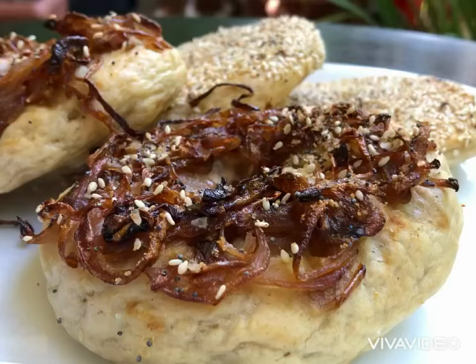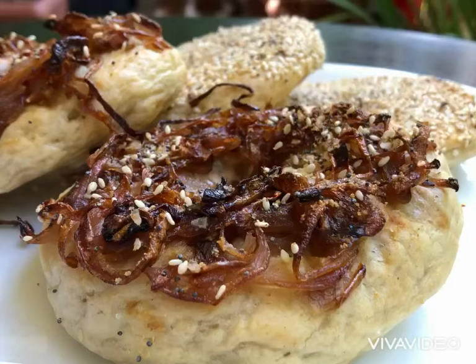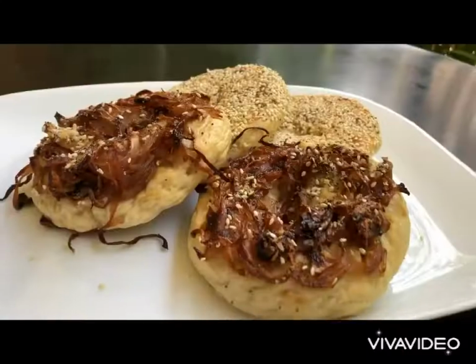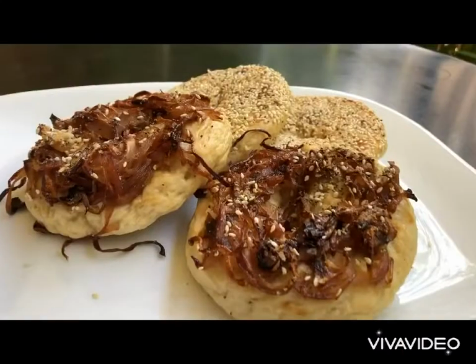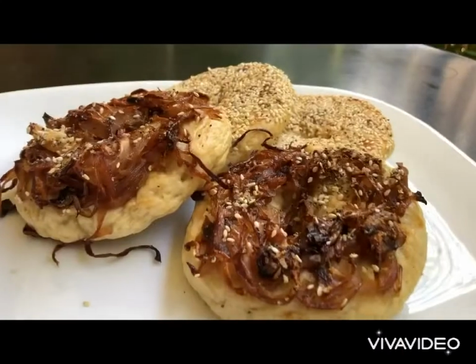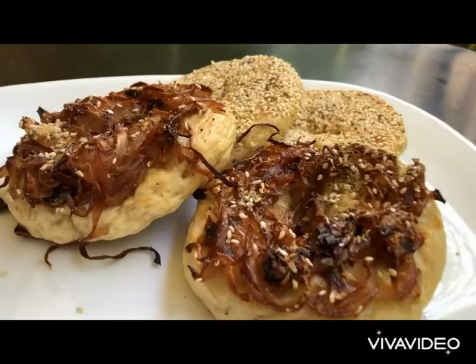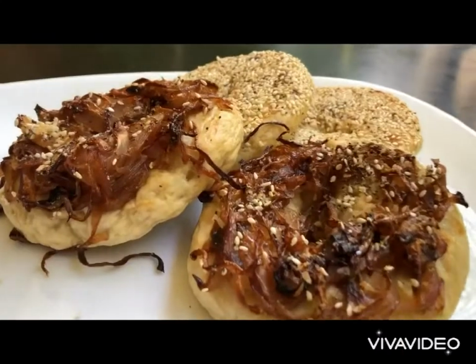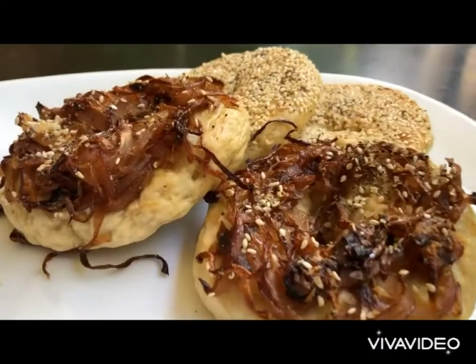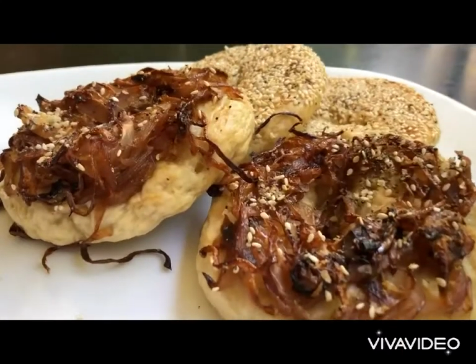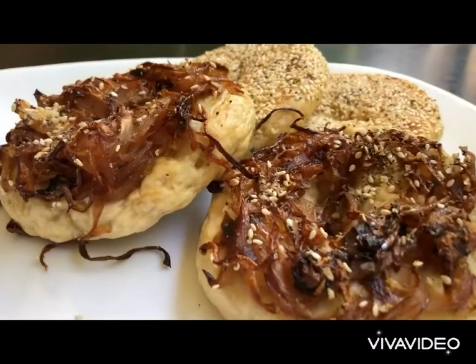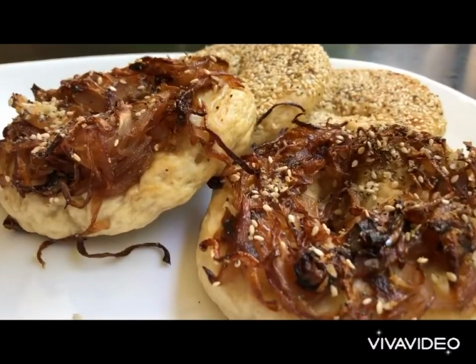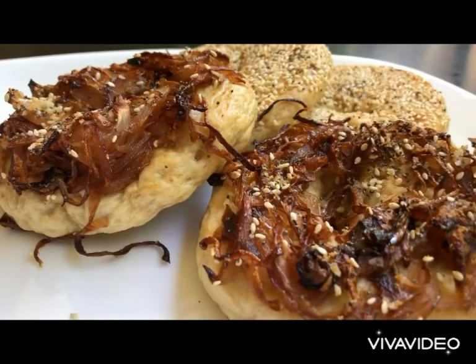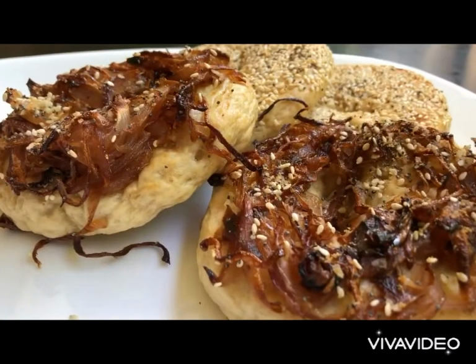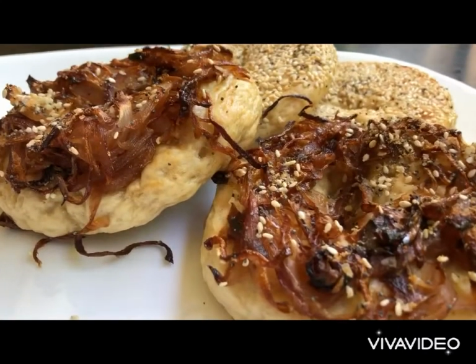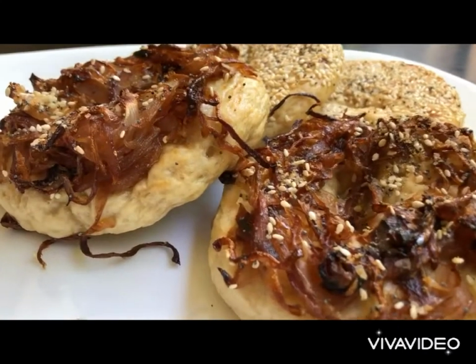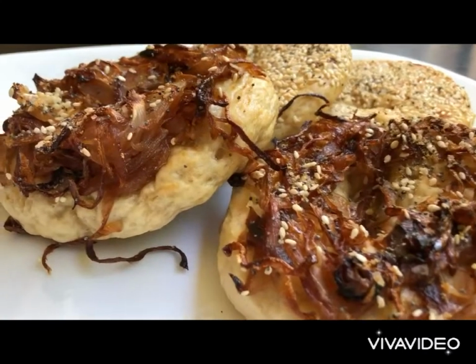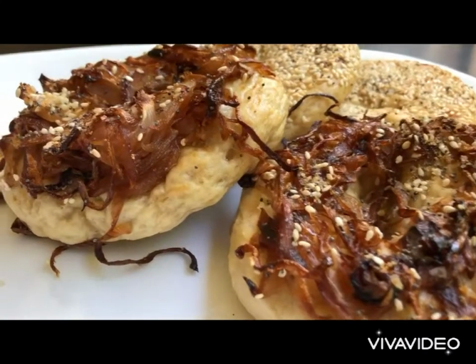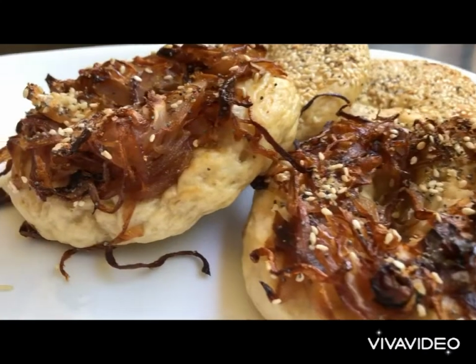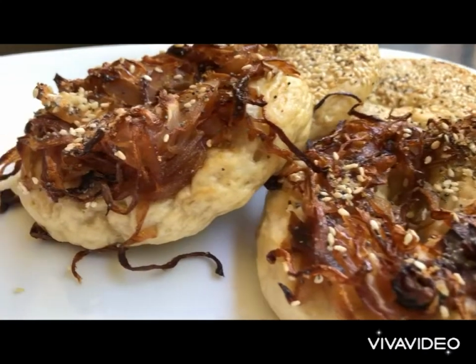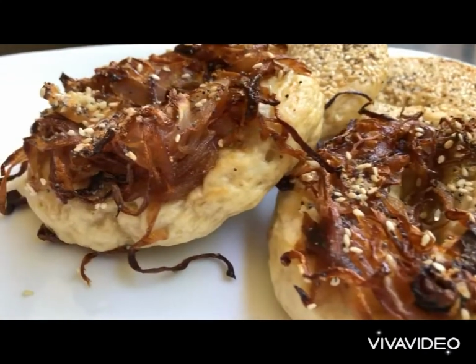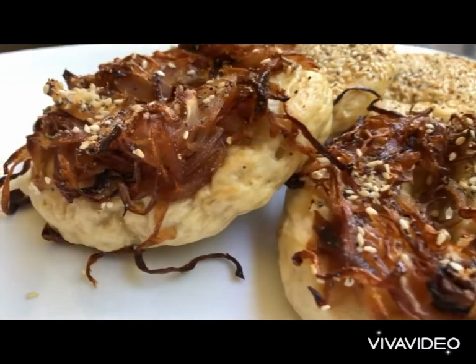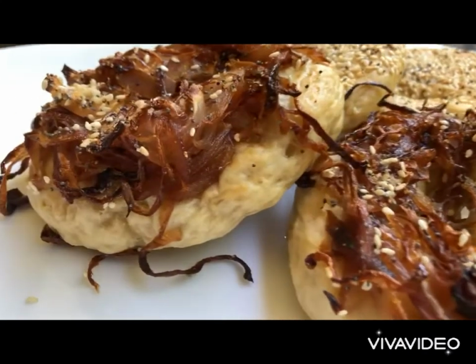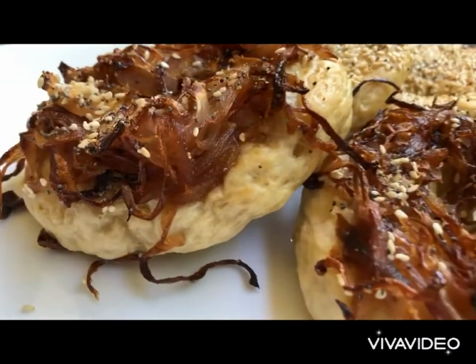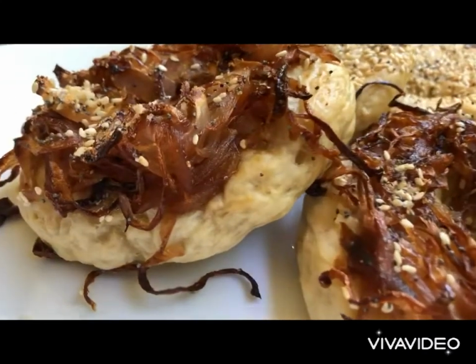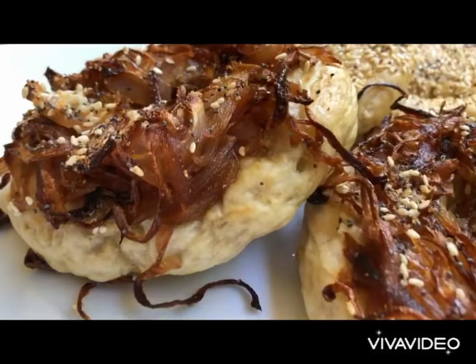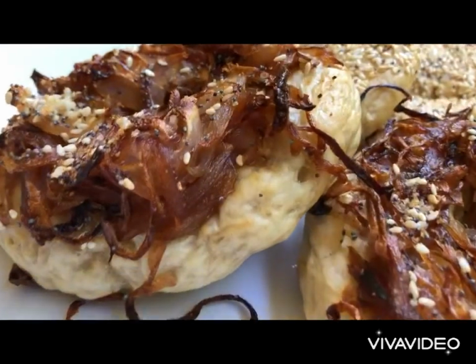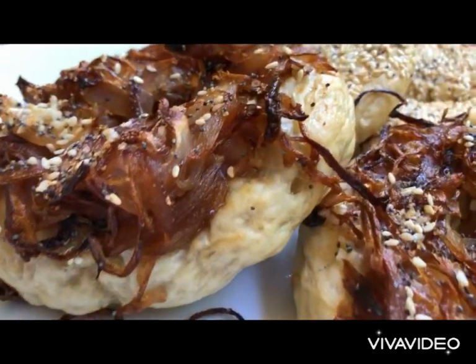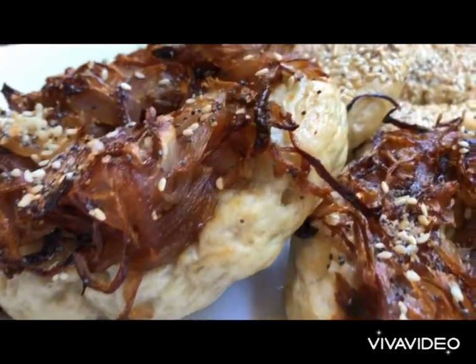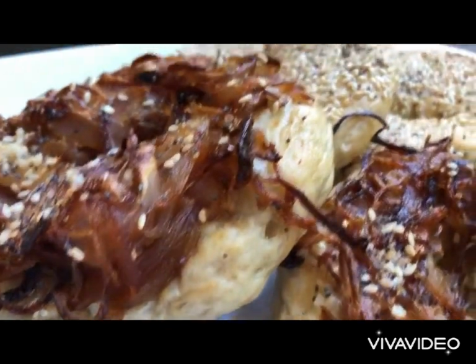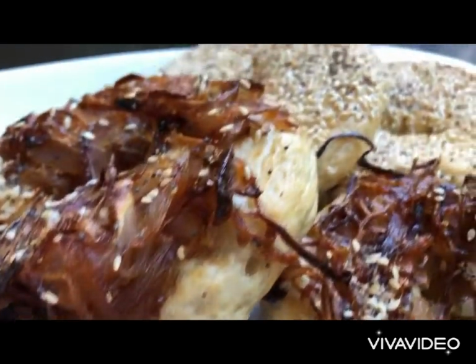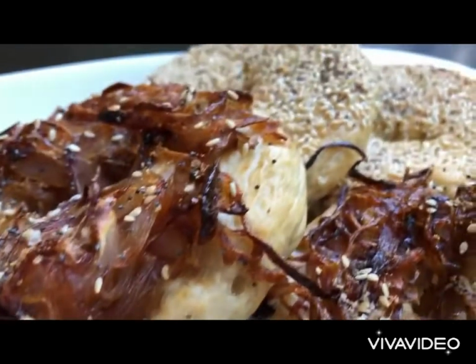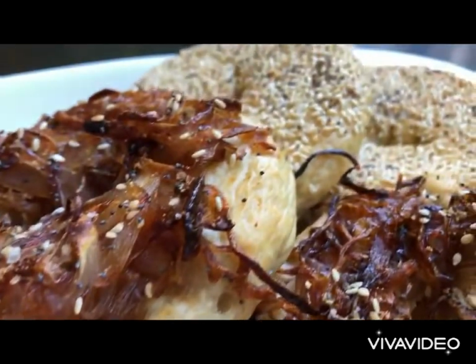We're gonna be making New York bagels topped with caramelized onions and sesame and poppy seeds.